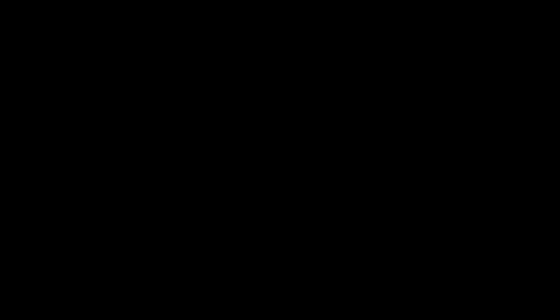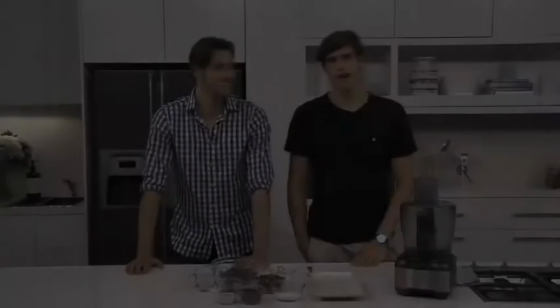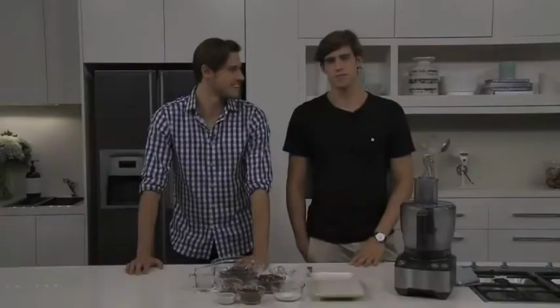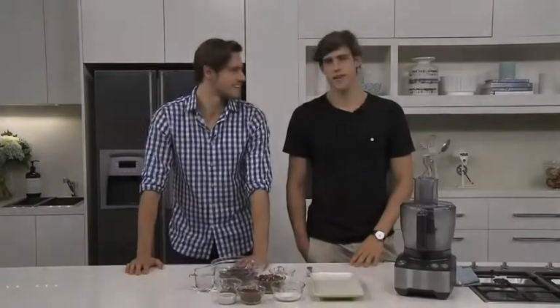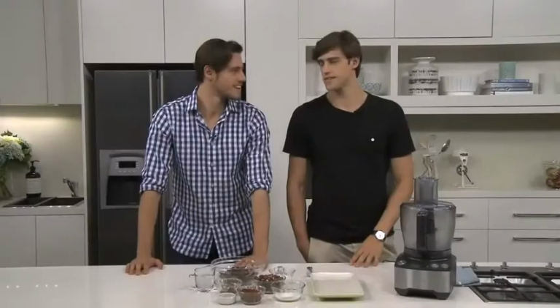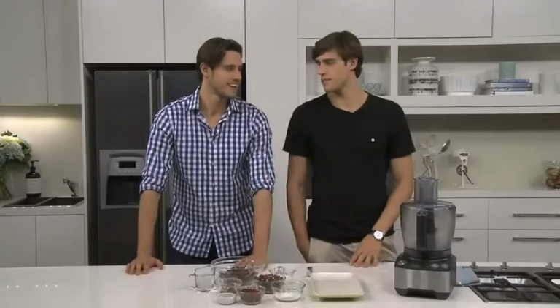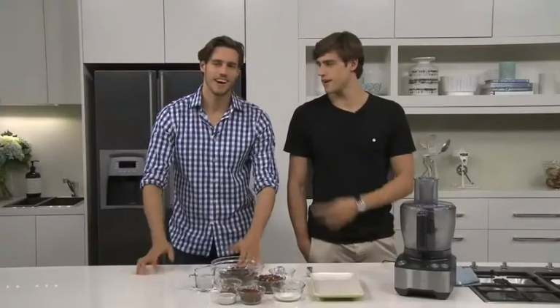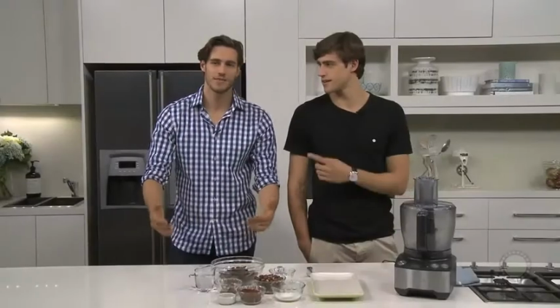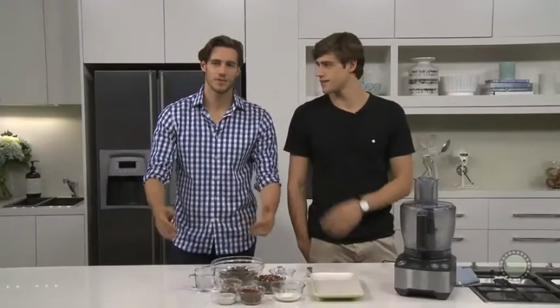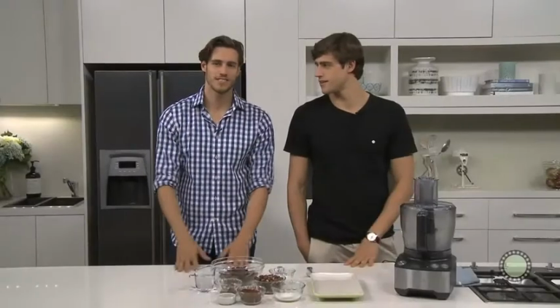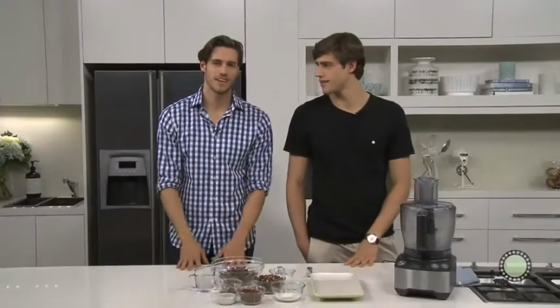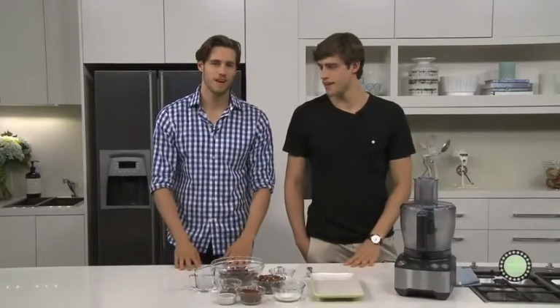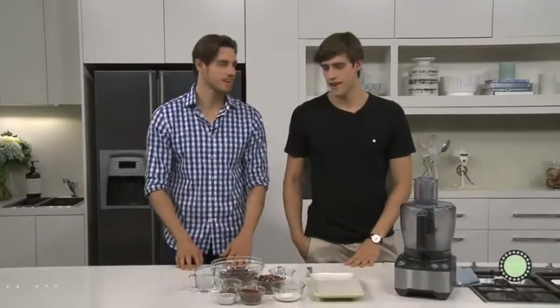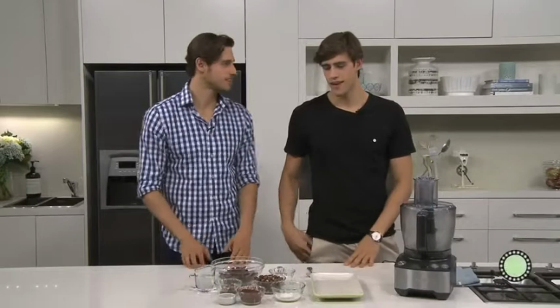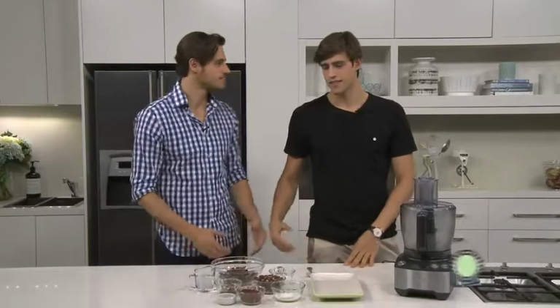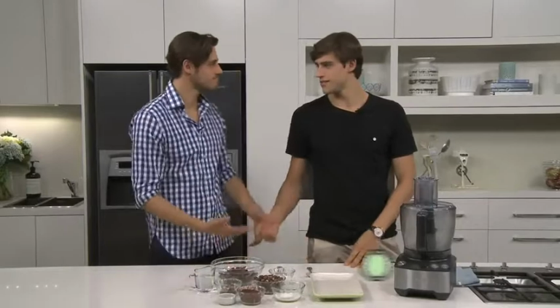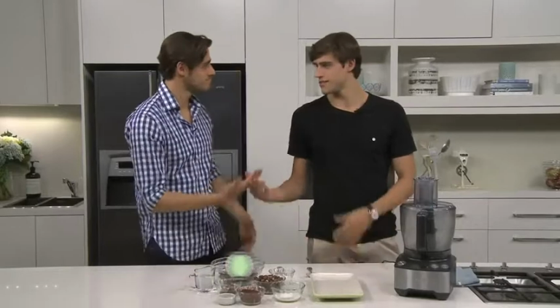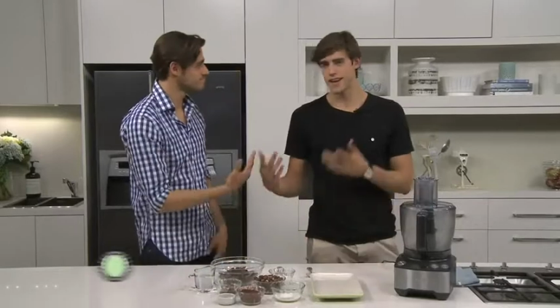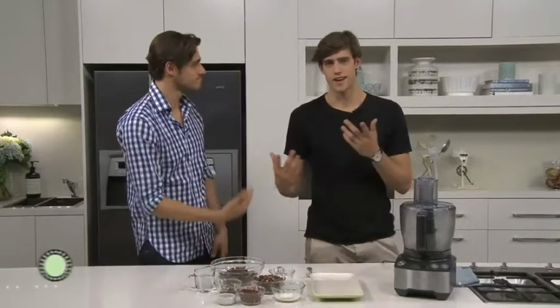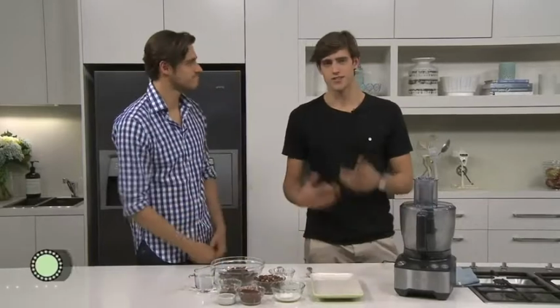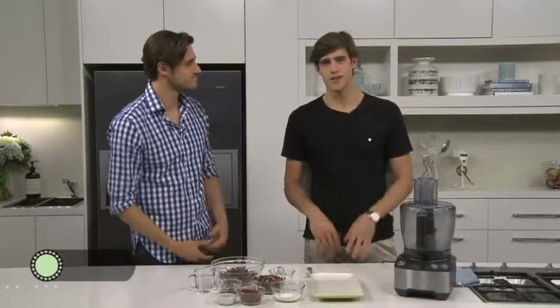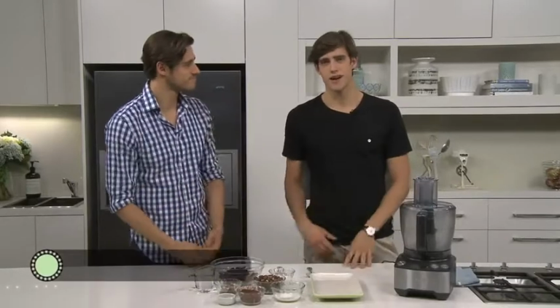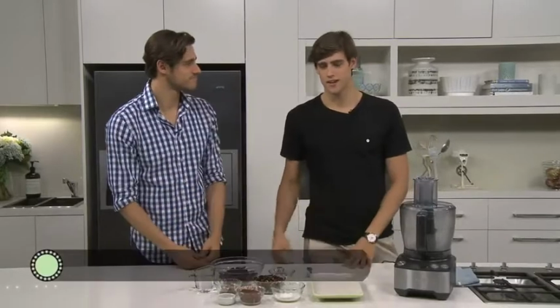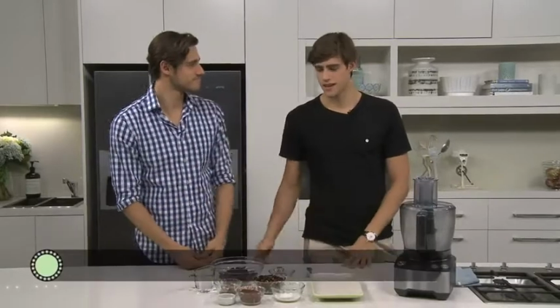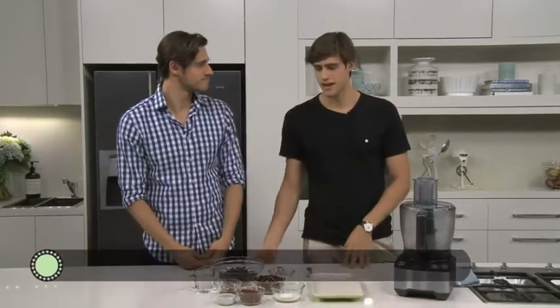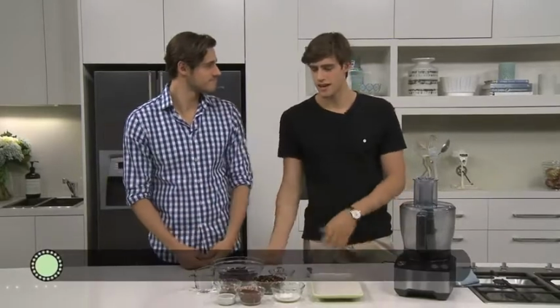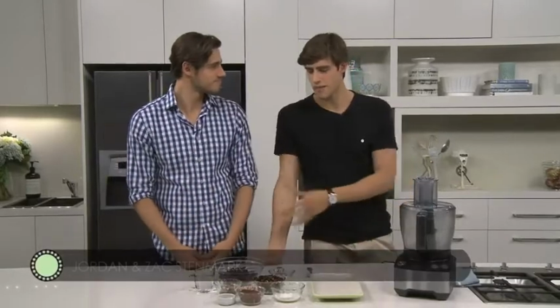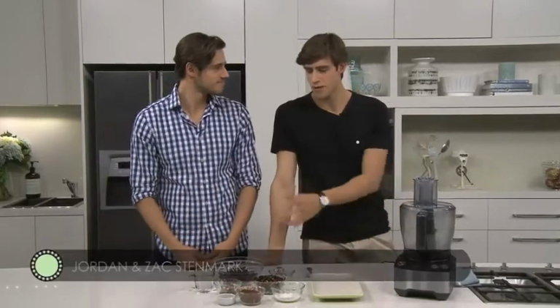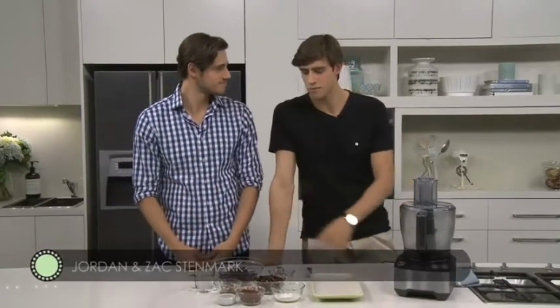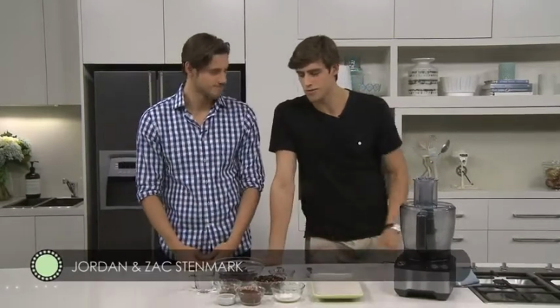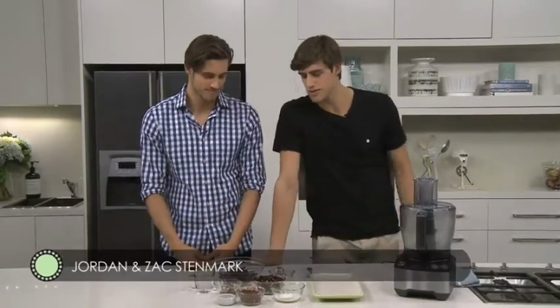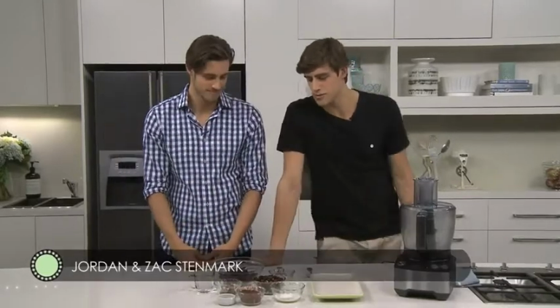Hey, I'm Zach Stenmark. I'm Jordan Stenmark. And this is our Stenmark Powerball recipe.